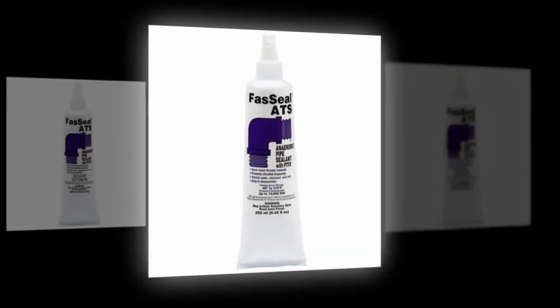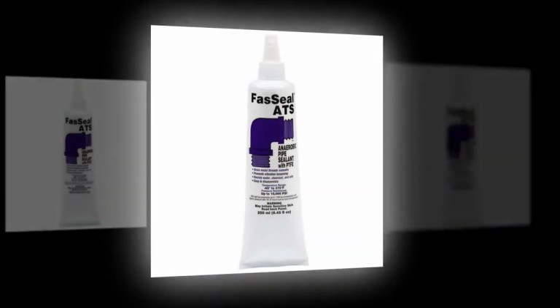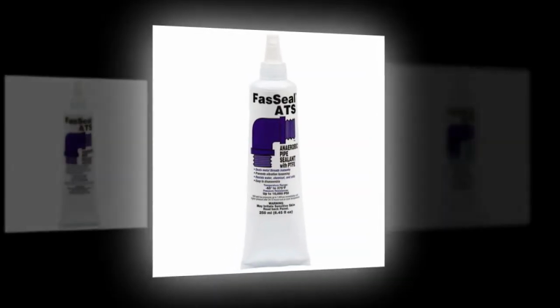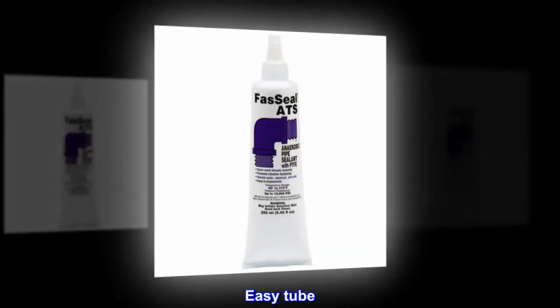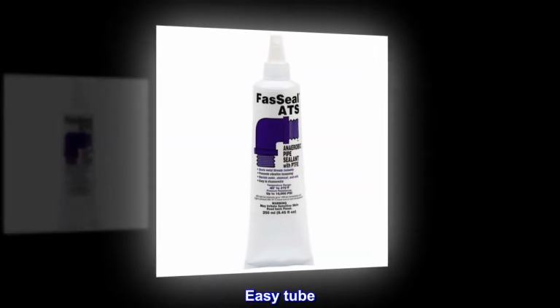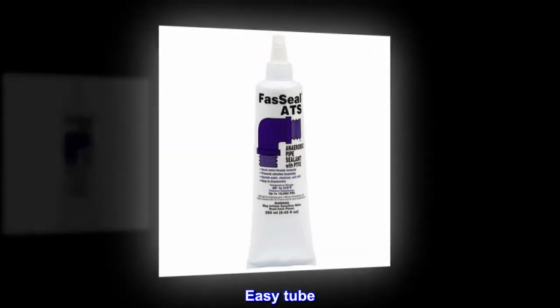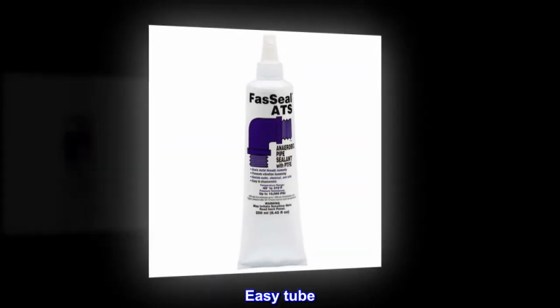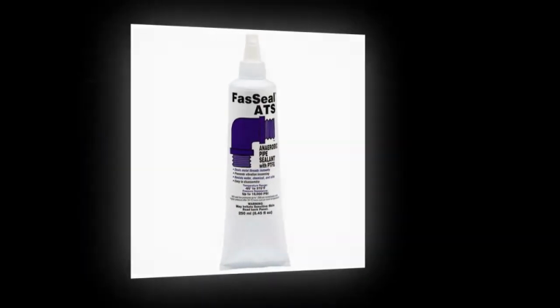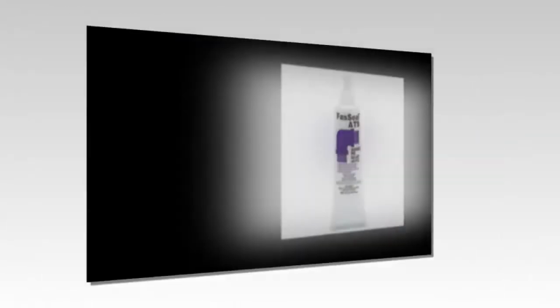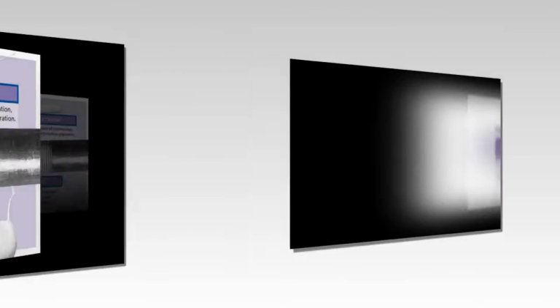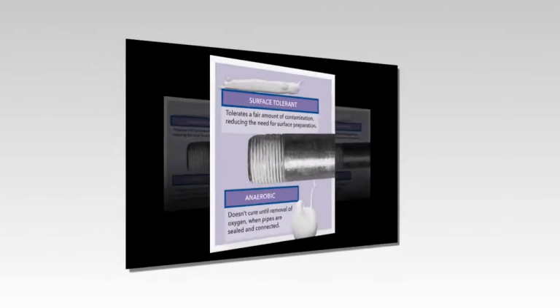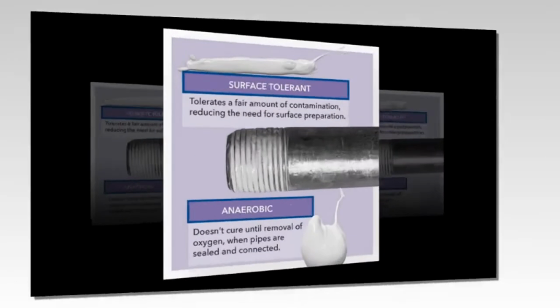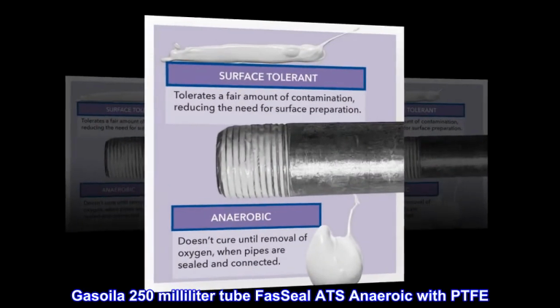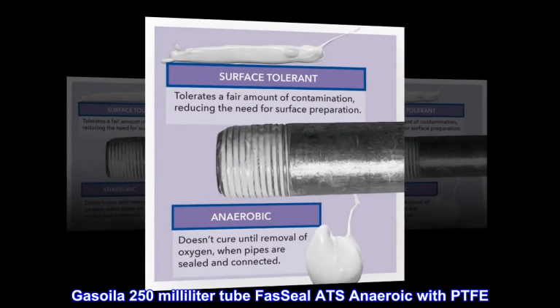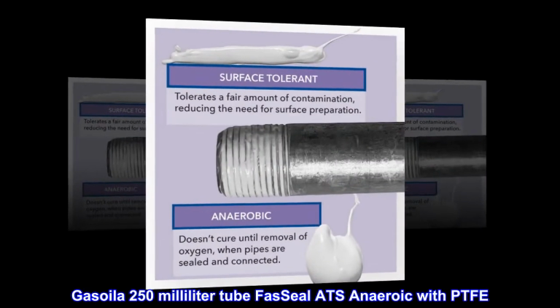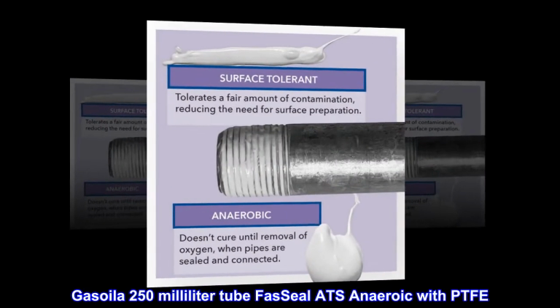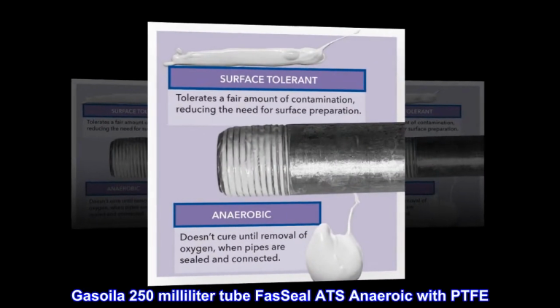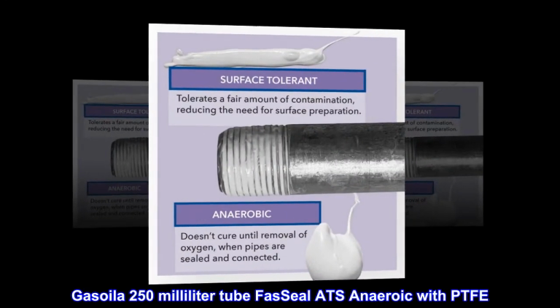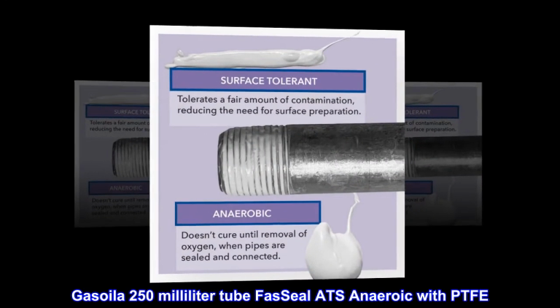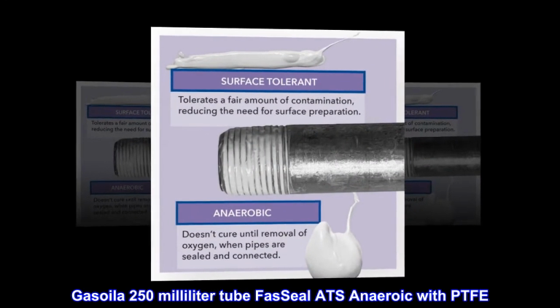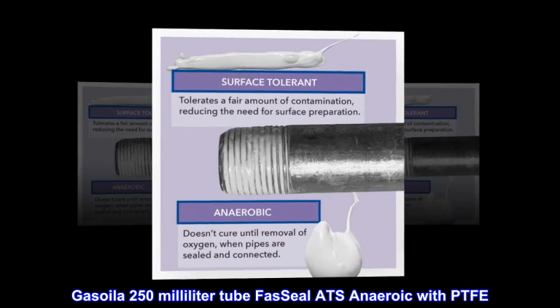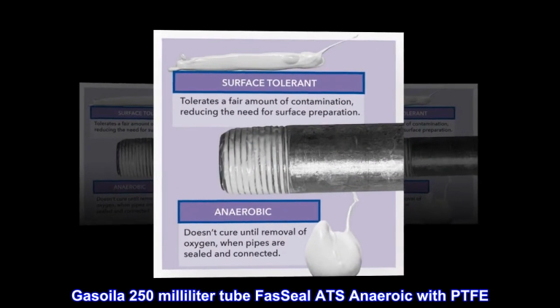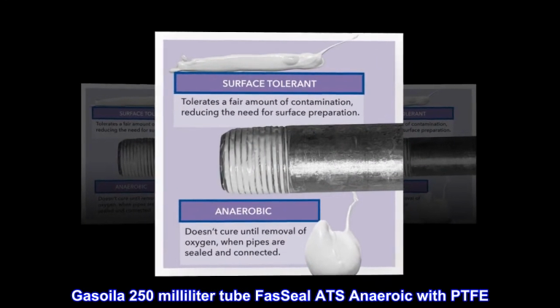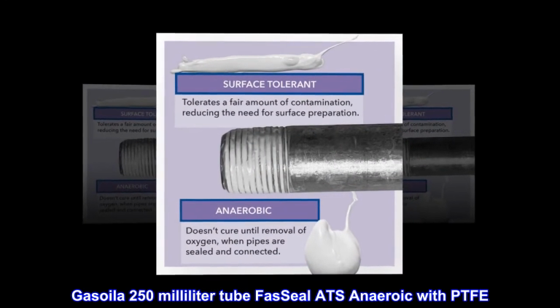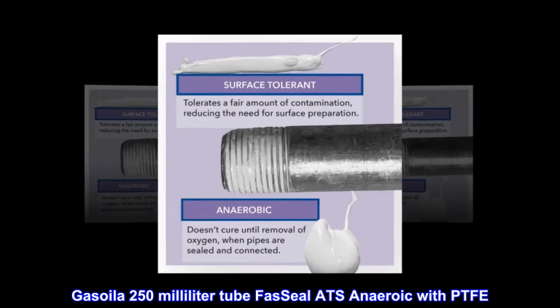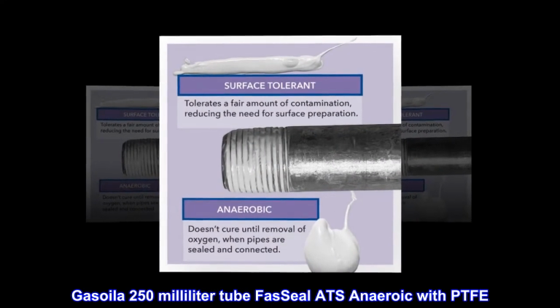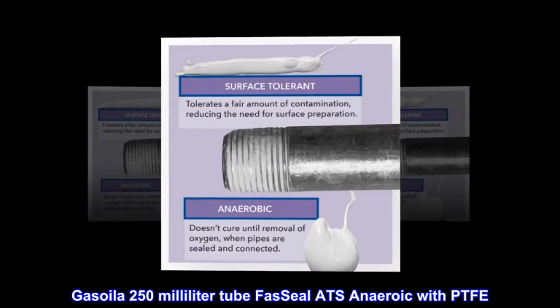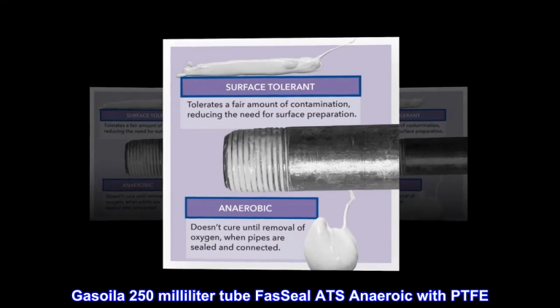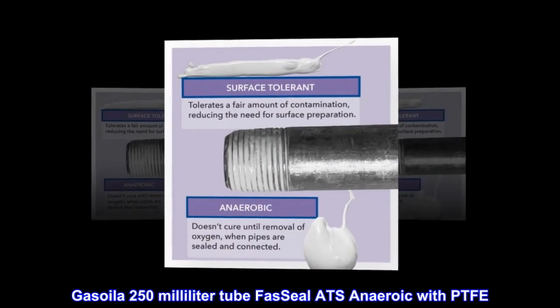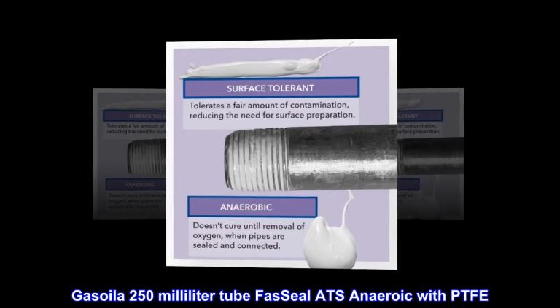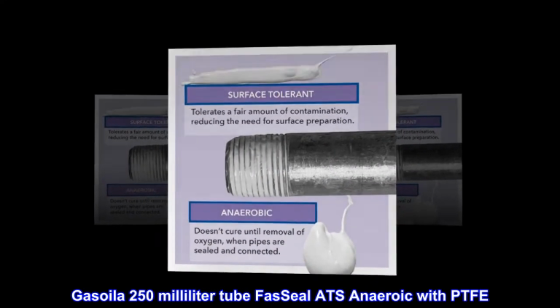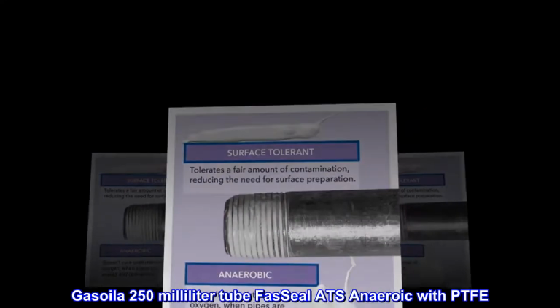Easy tube. Gasola 250 milliliter tube foz seal ATS anaerobic with PTFE.